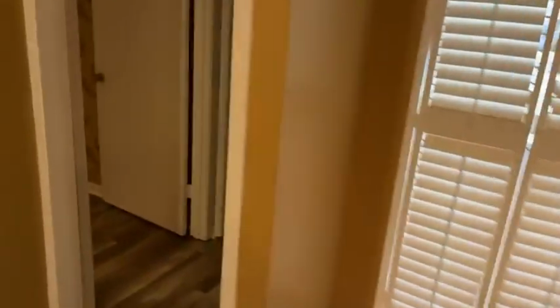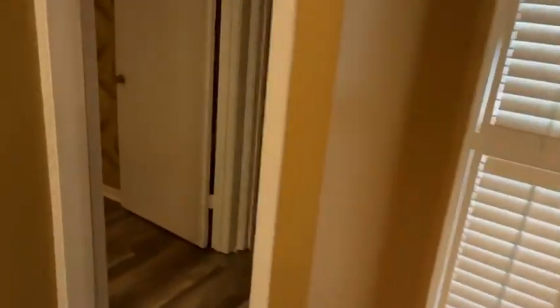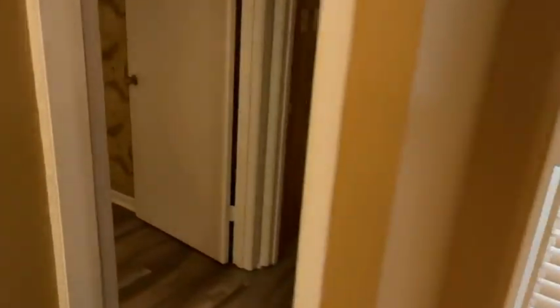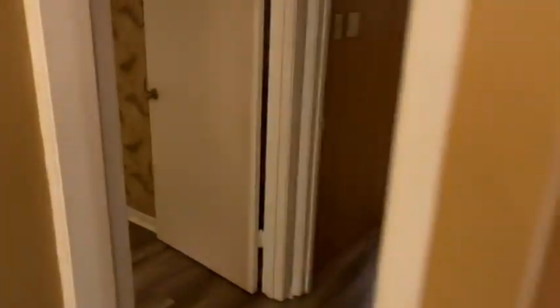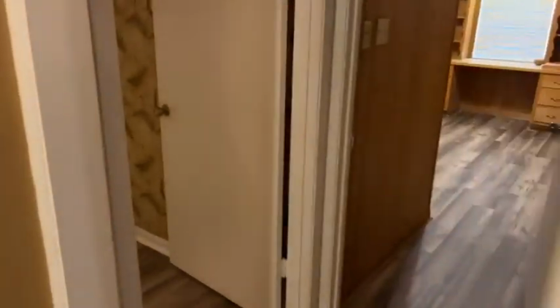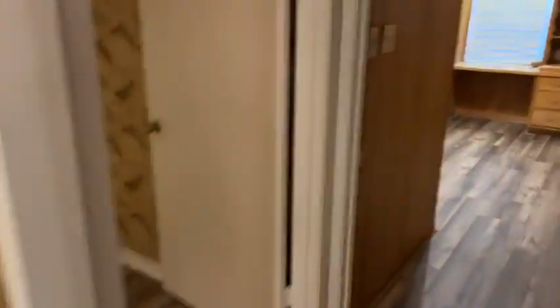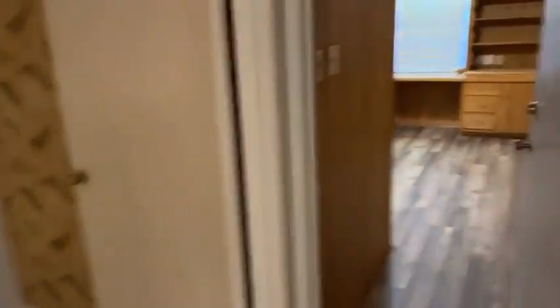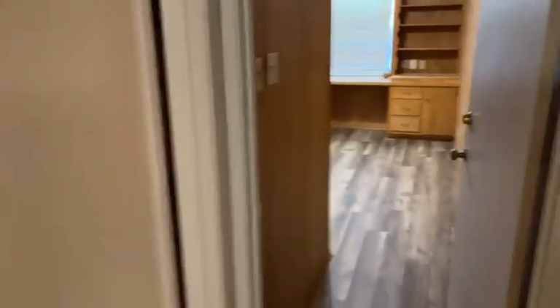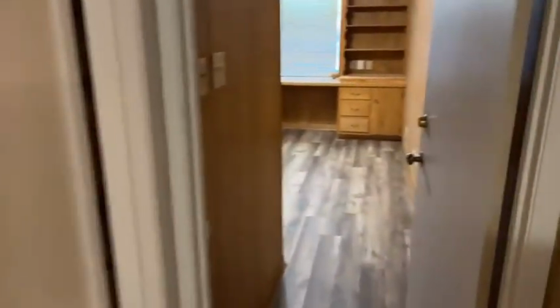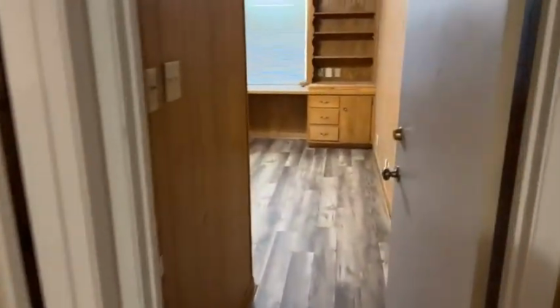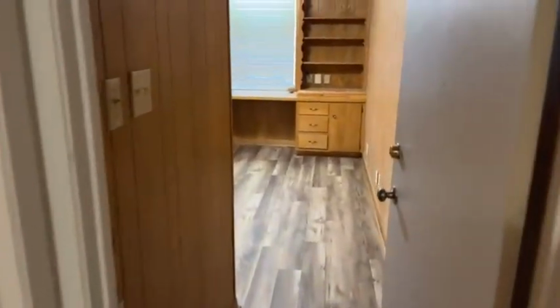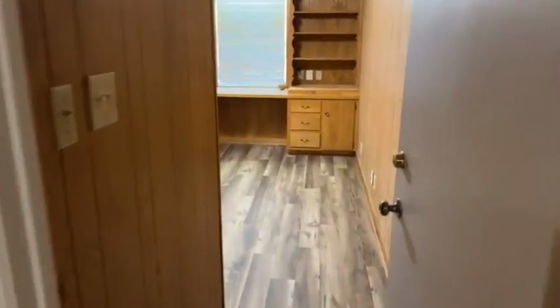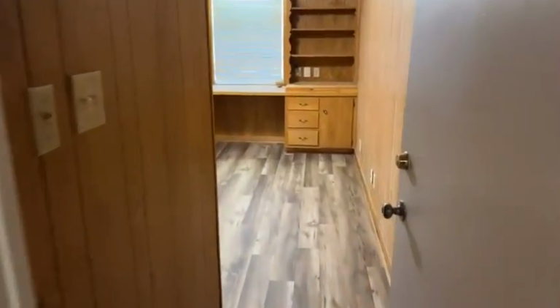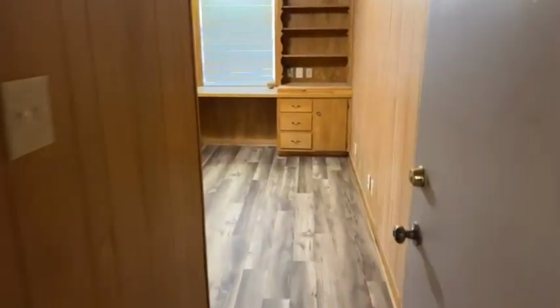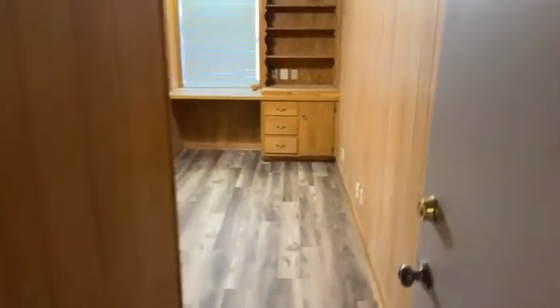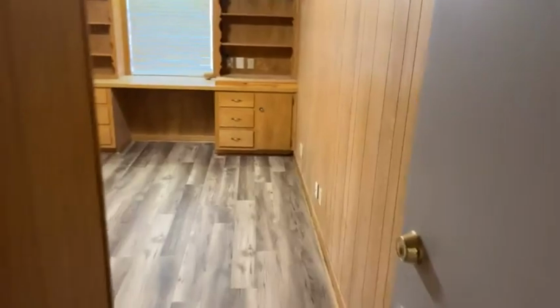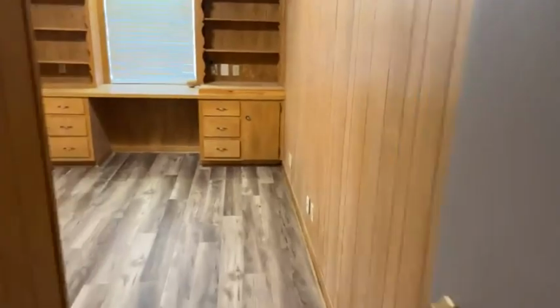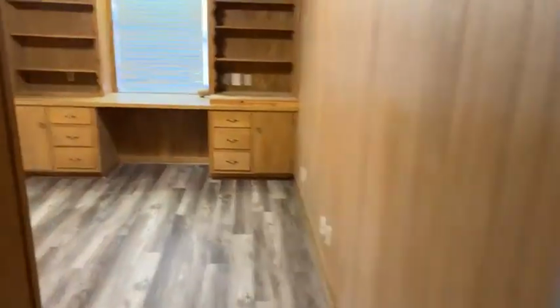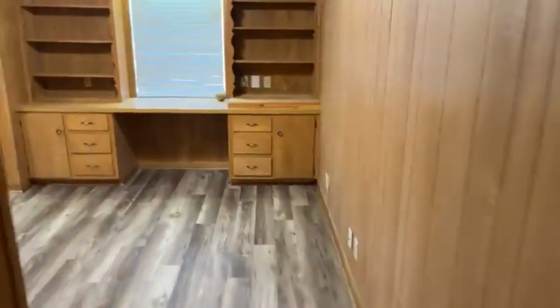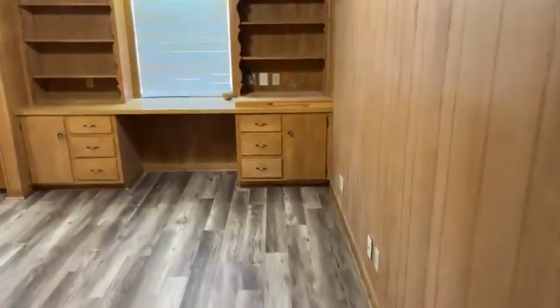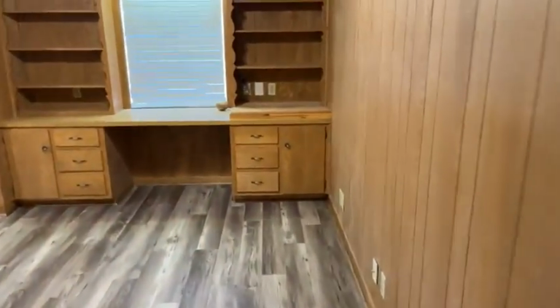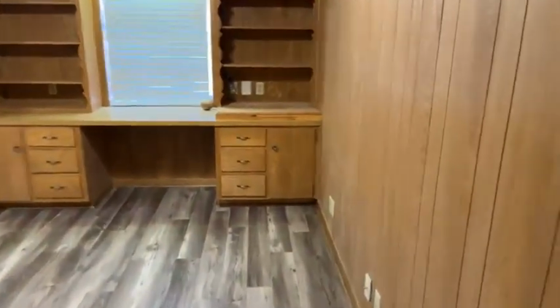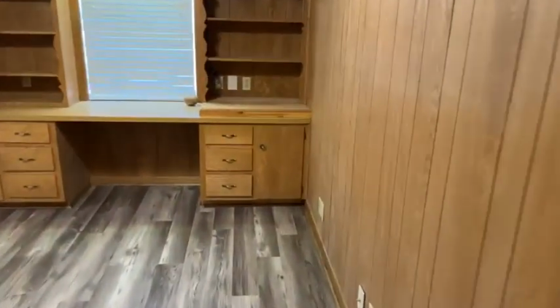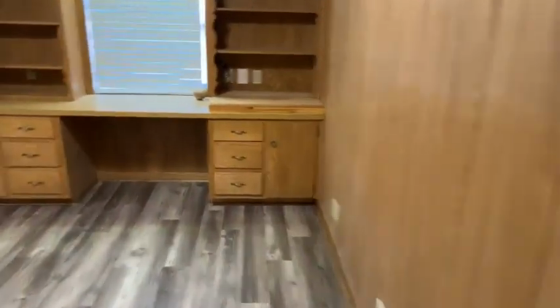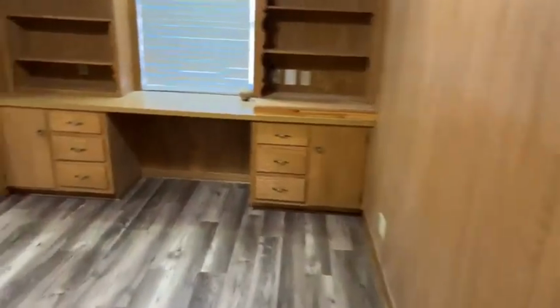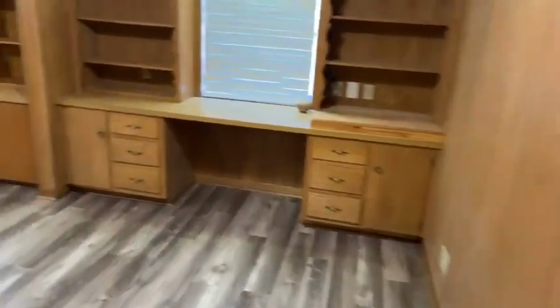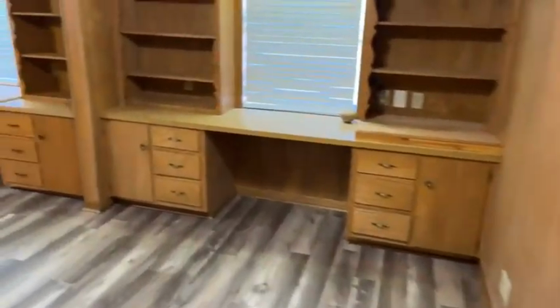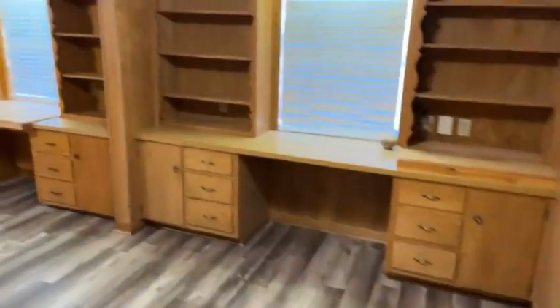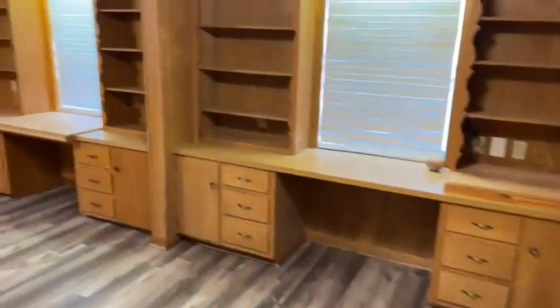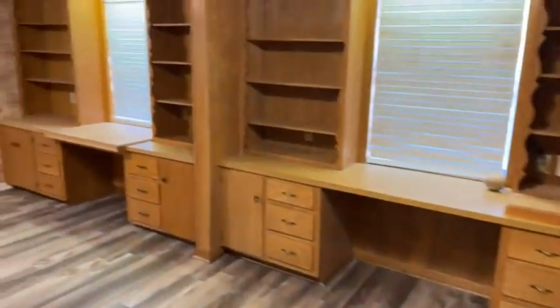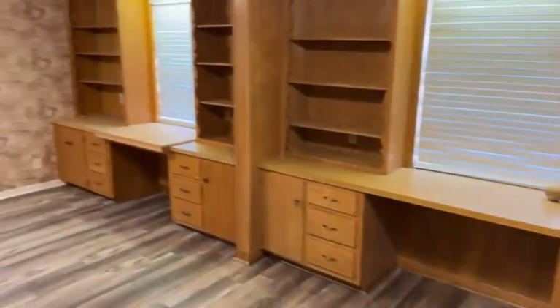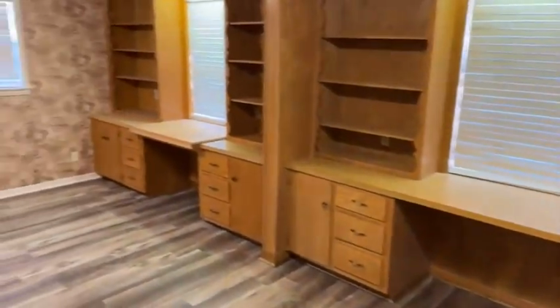Let's go to the front. This, of course, once was a garage, but it's been converted. This would be the fourth bedroom or dual office.